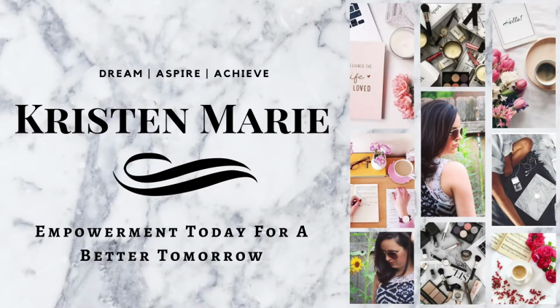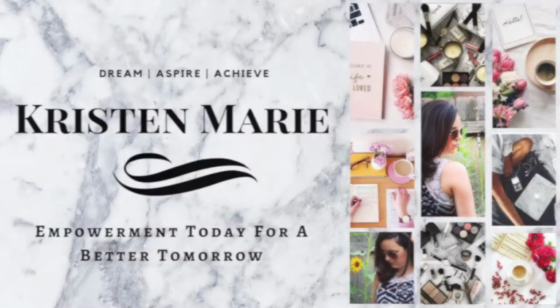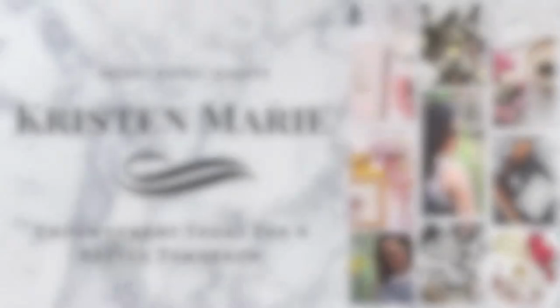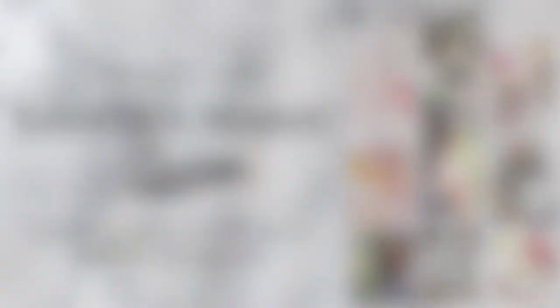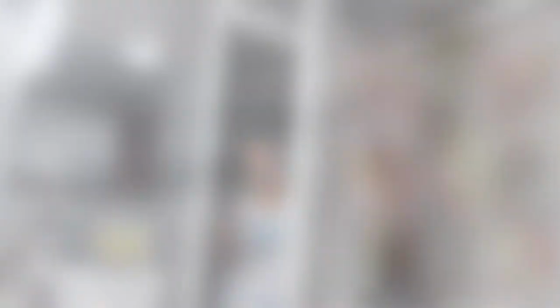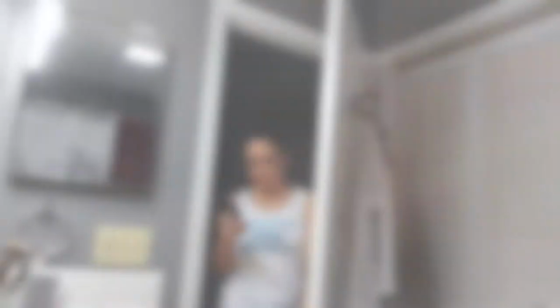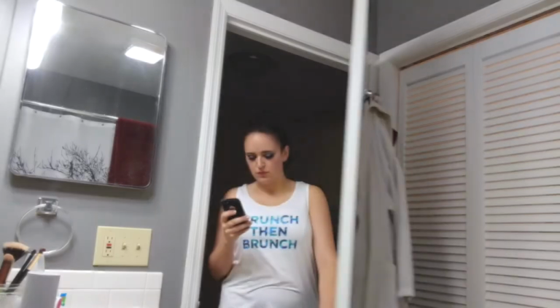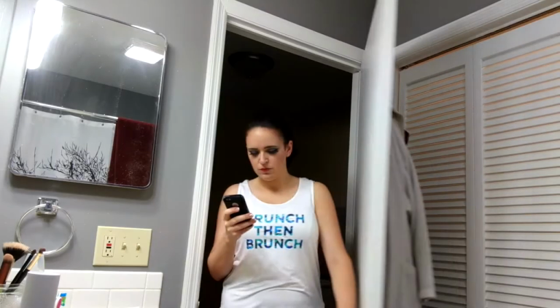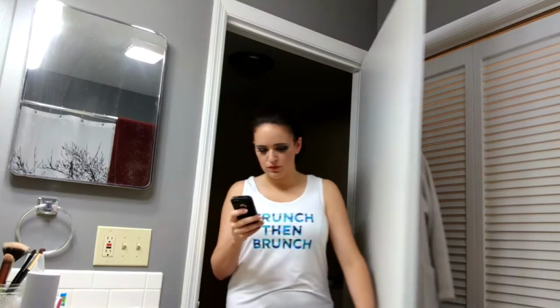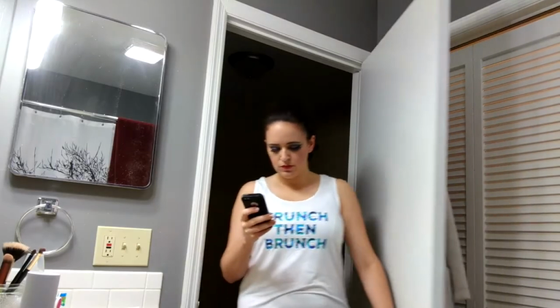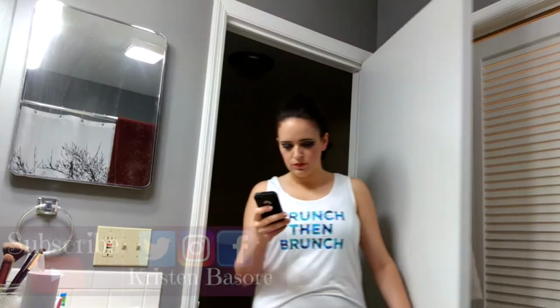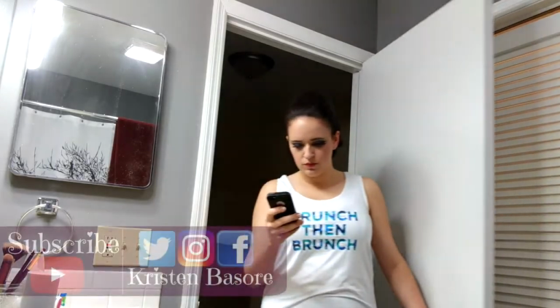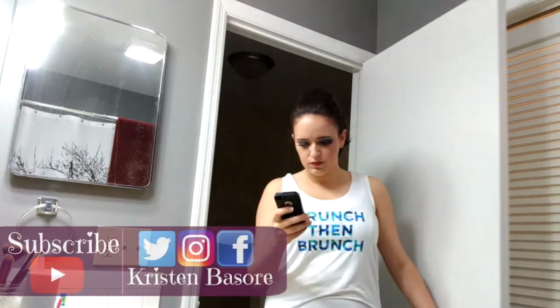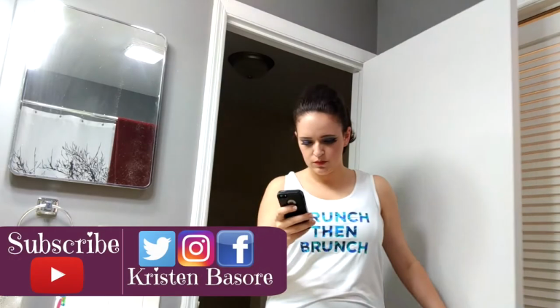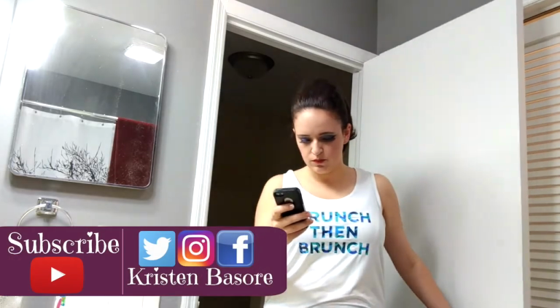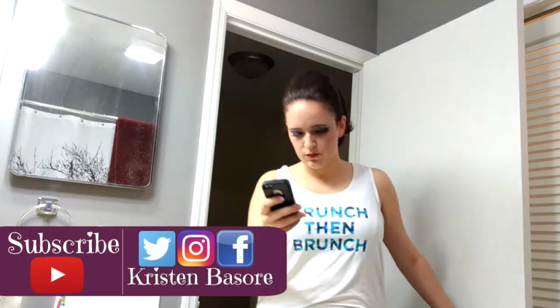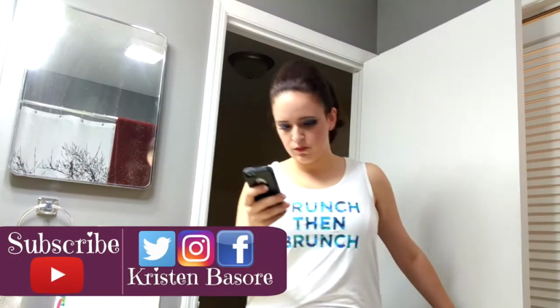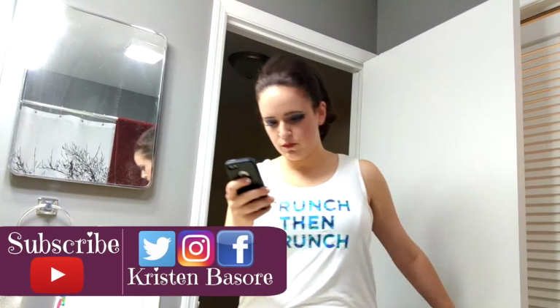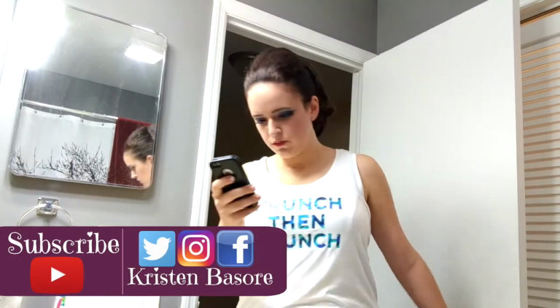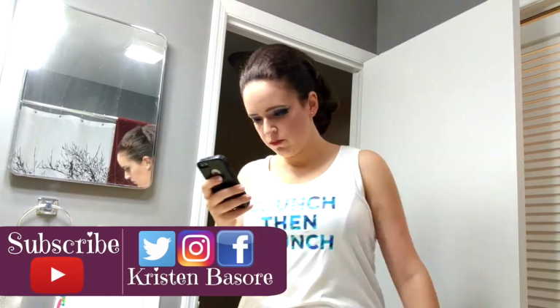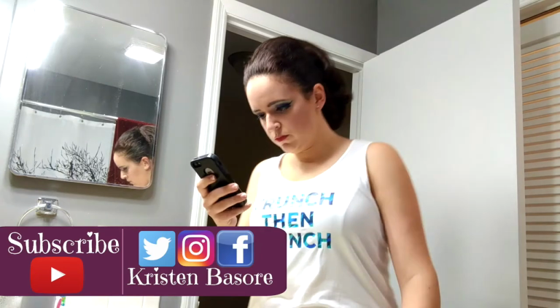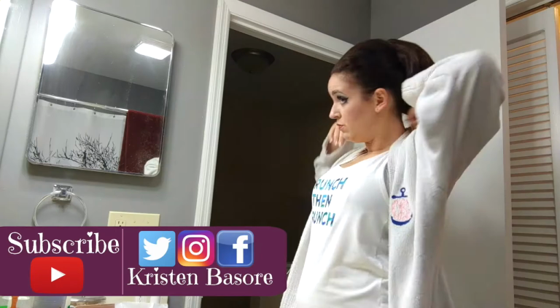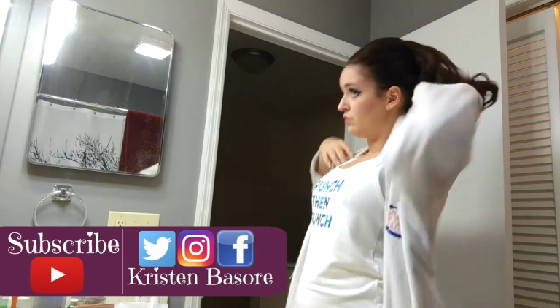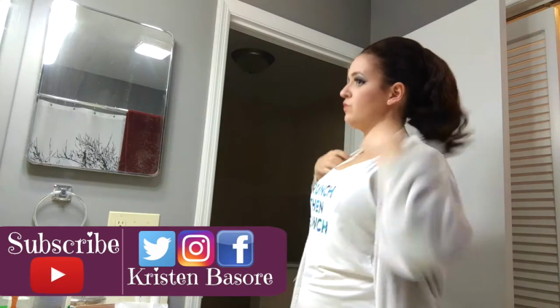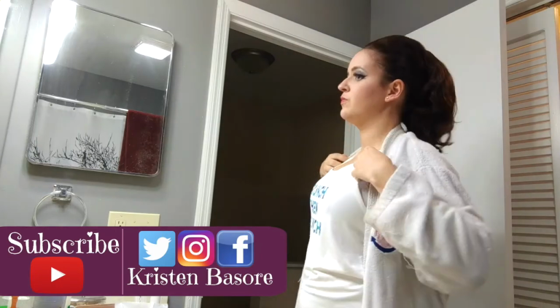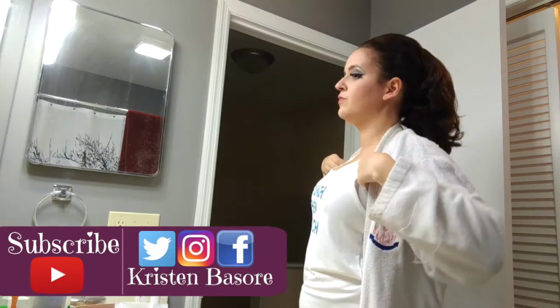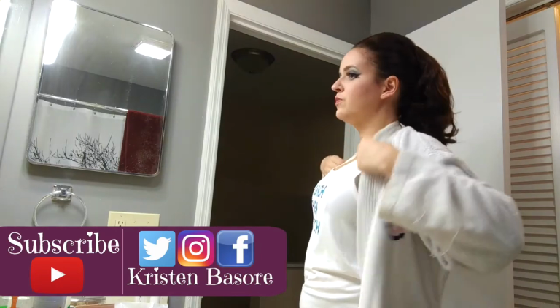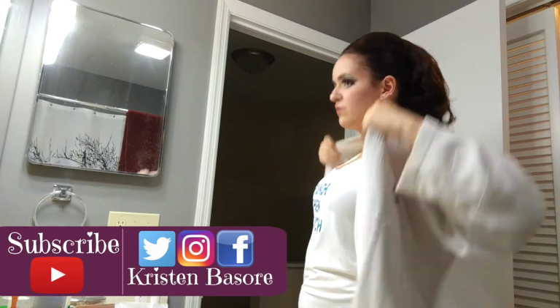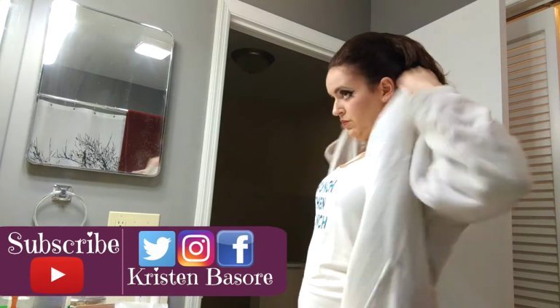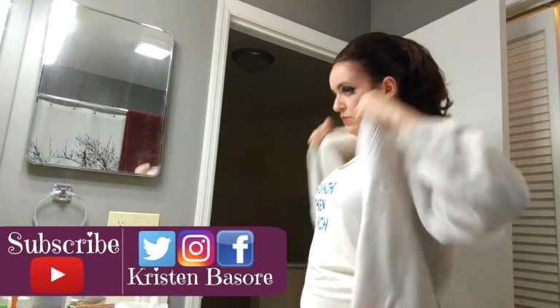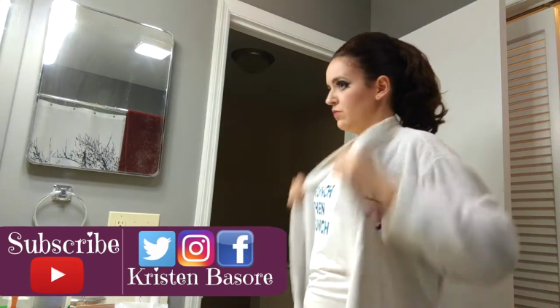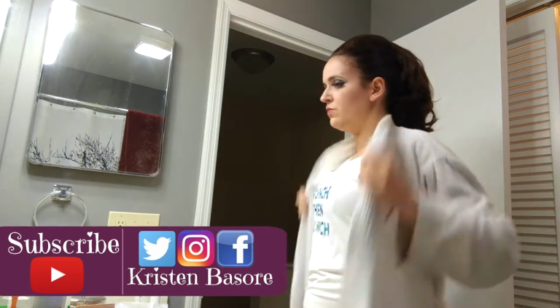Hey, you guys, and welcome back to my channel. Today, I'm going to share my nightly skincare routine.